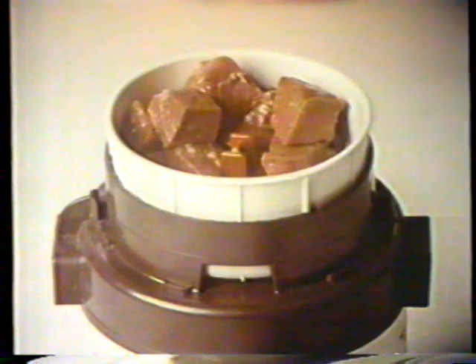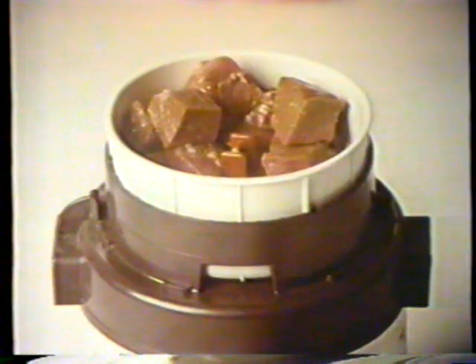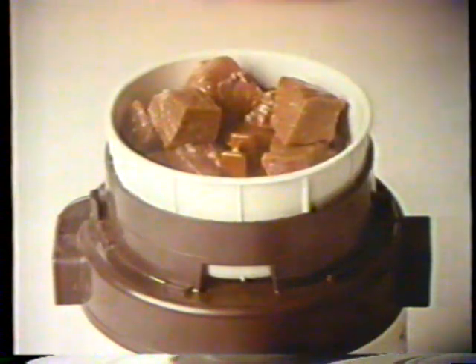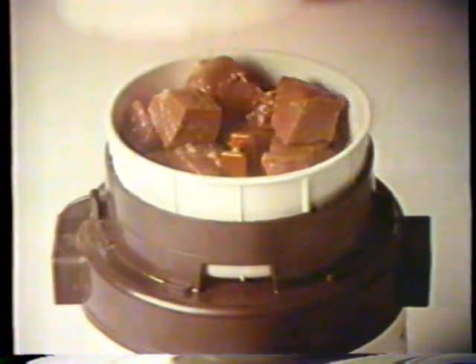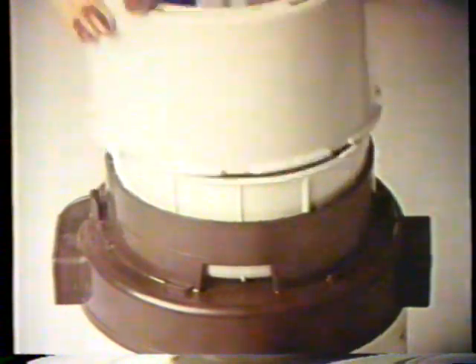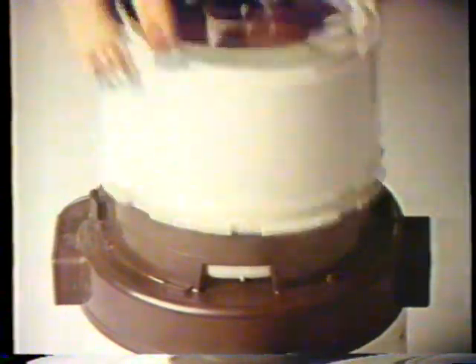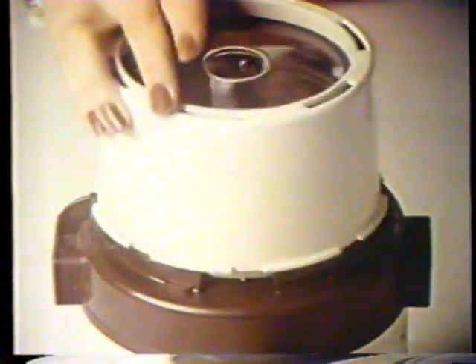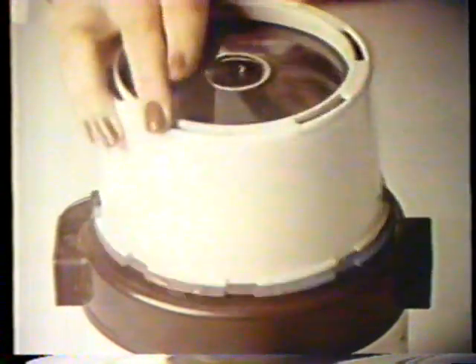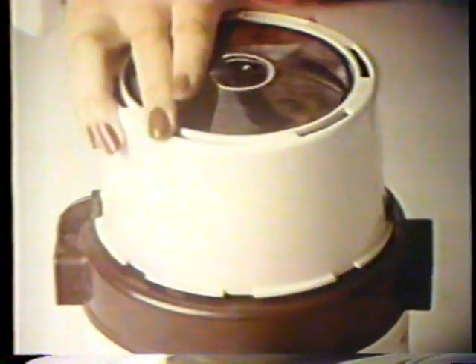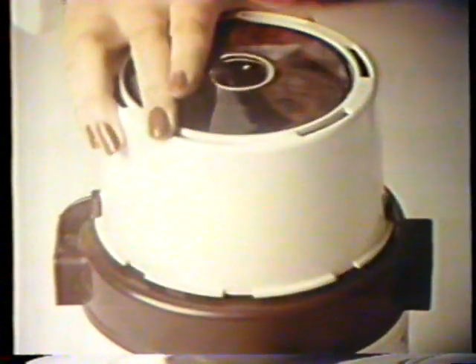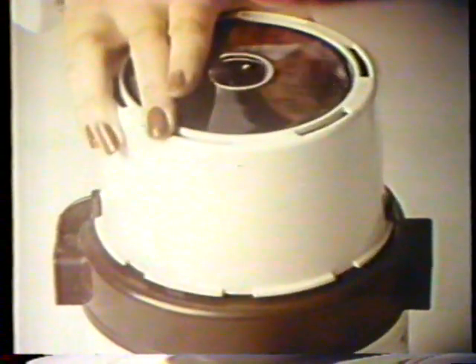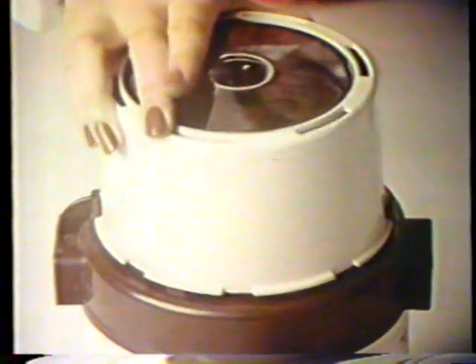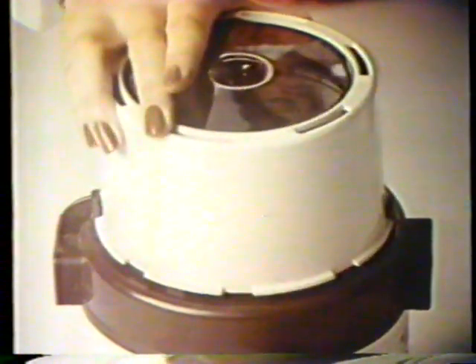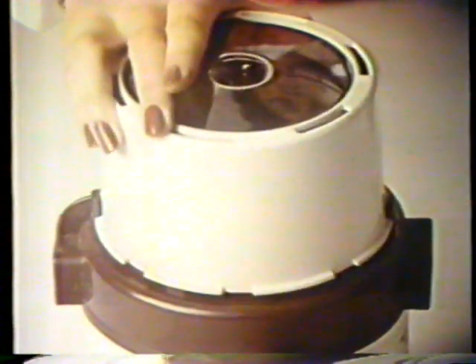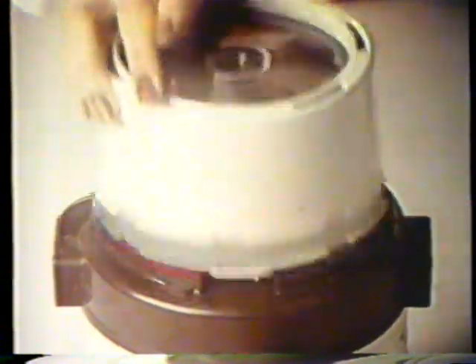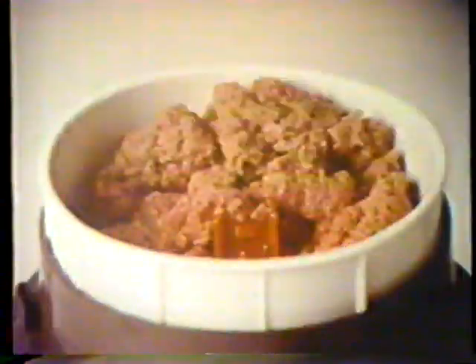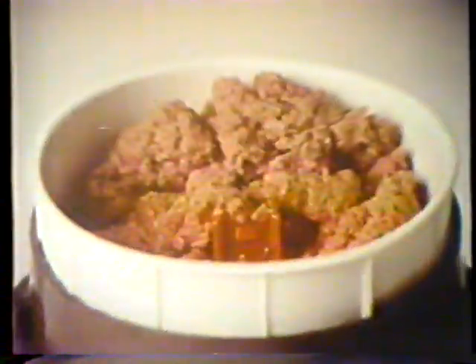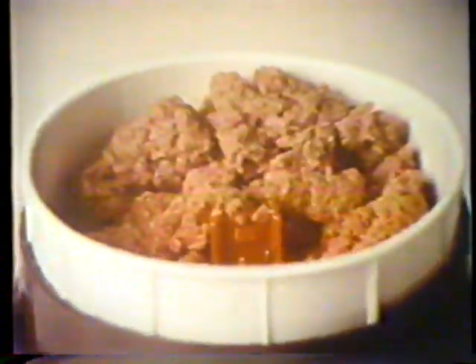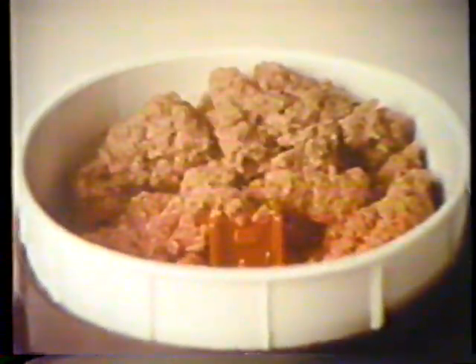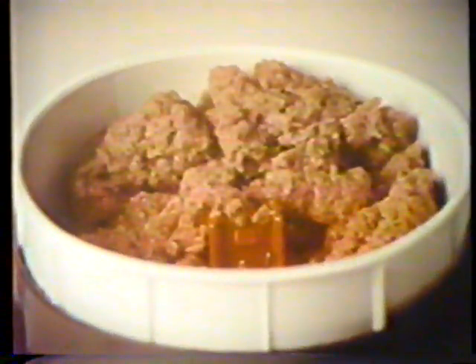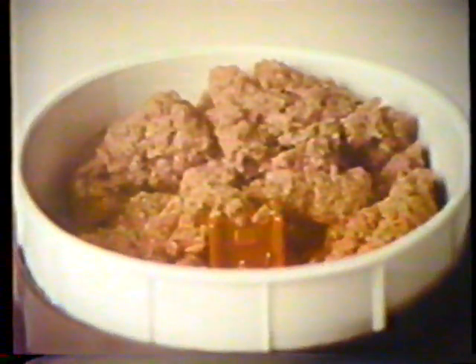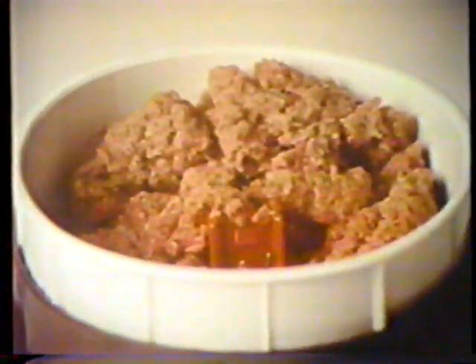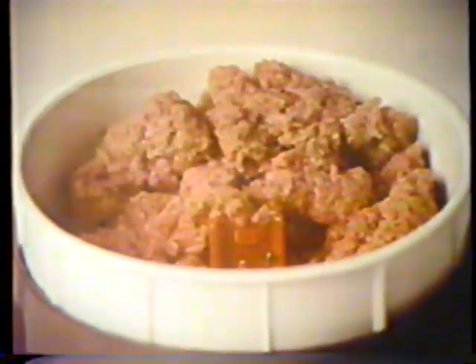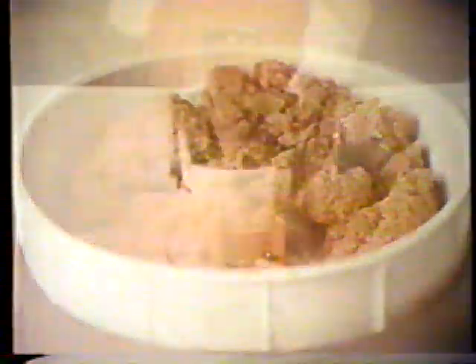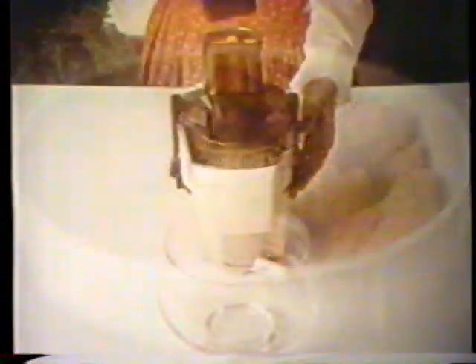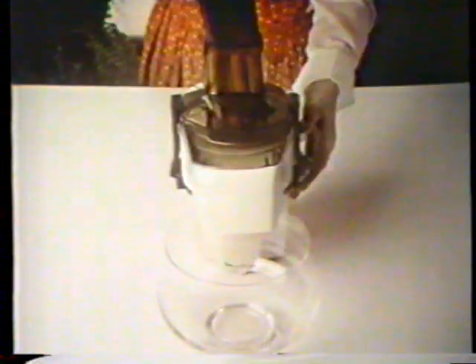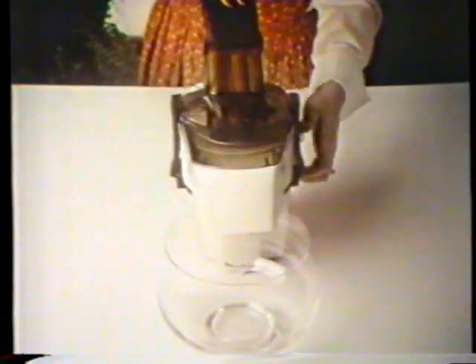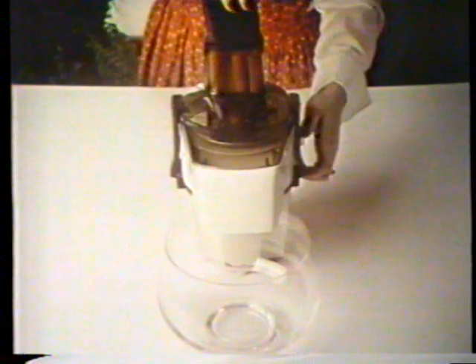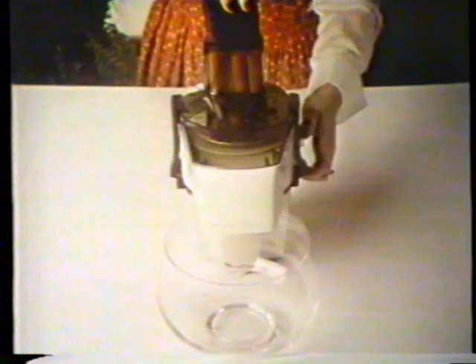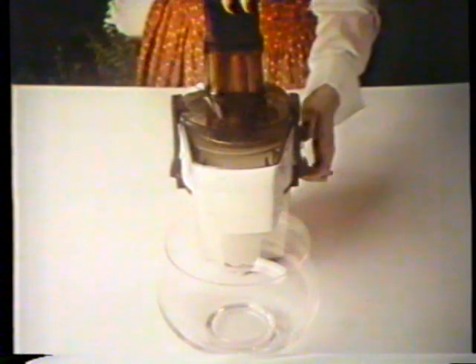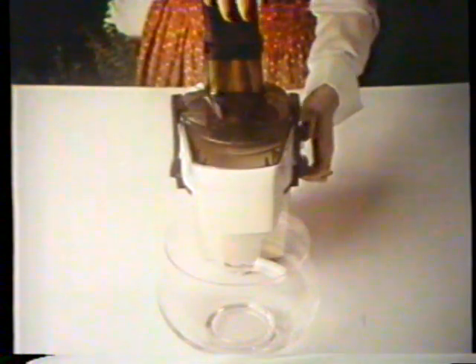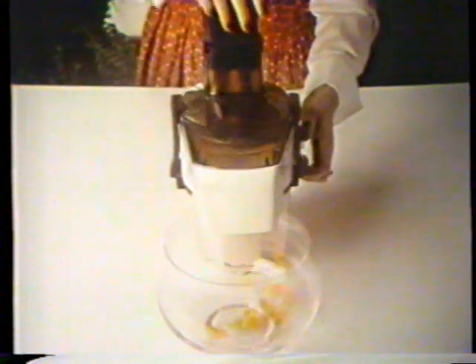It chops and grinds. Look, ground beef in seconds. Slices and shreds.